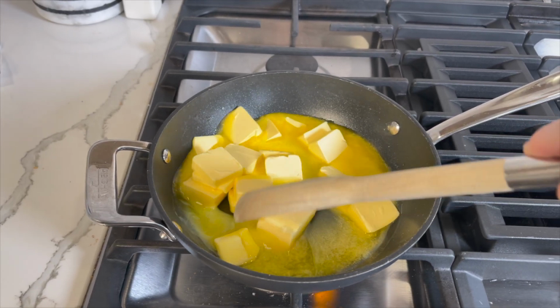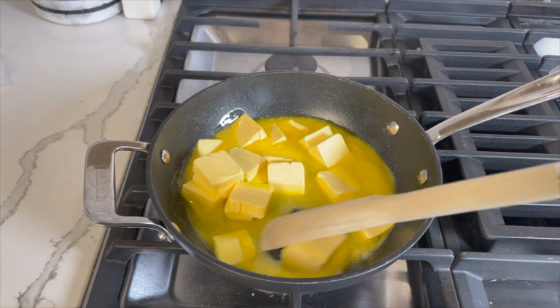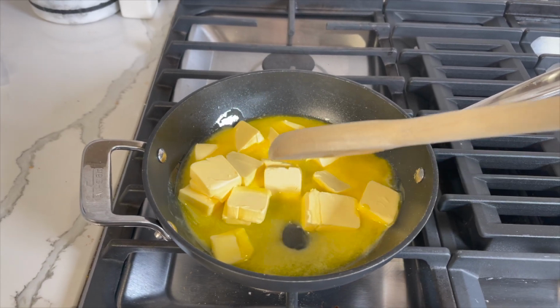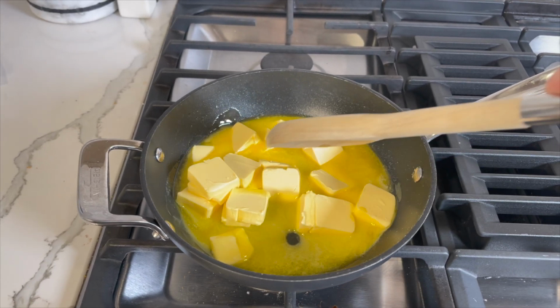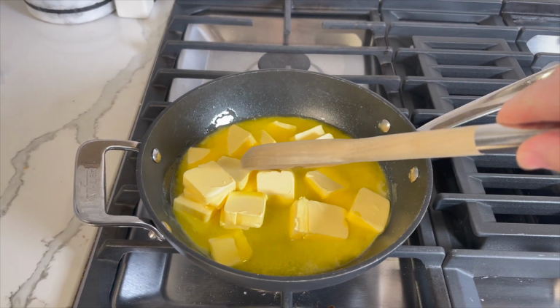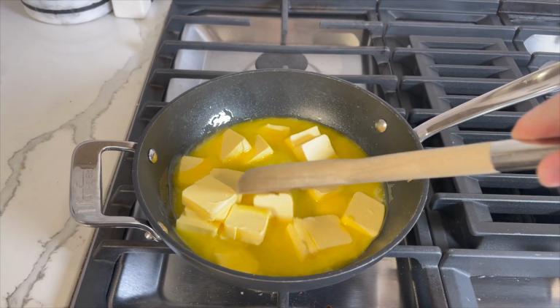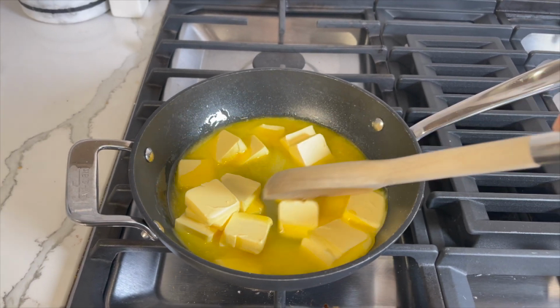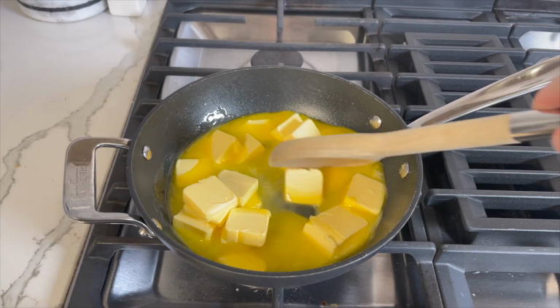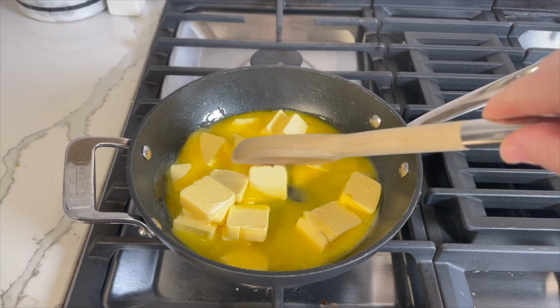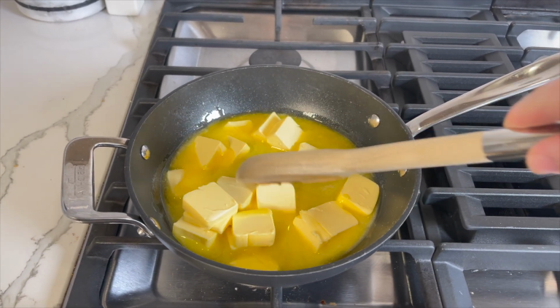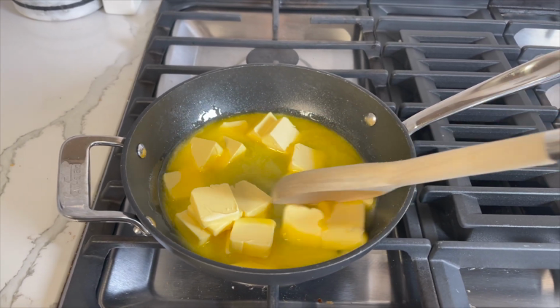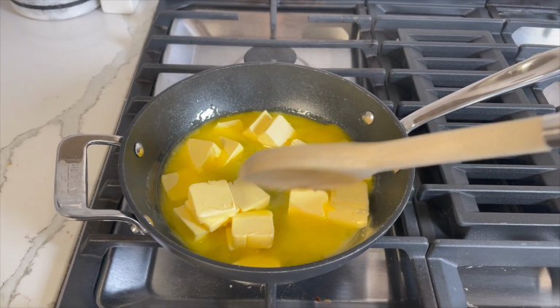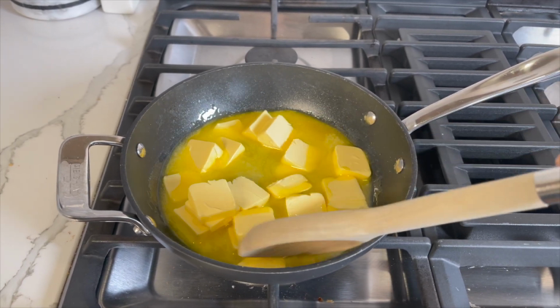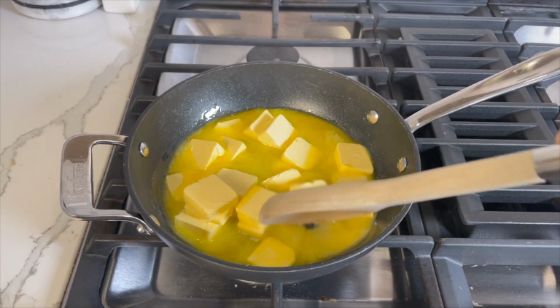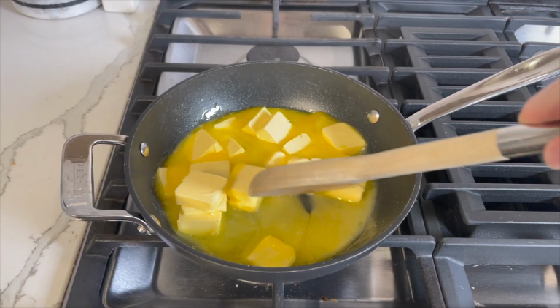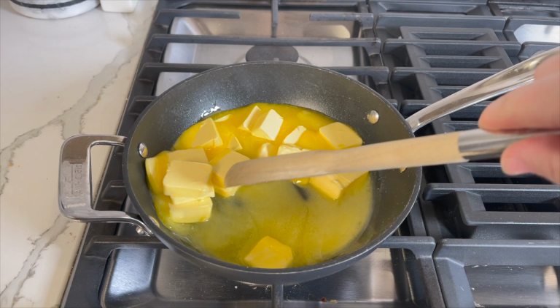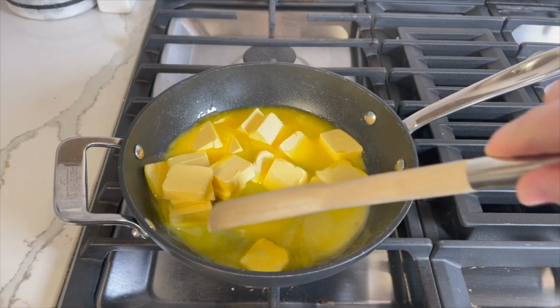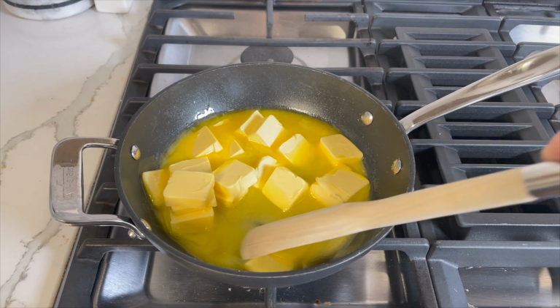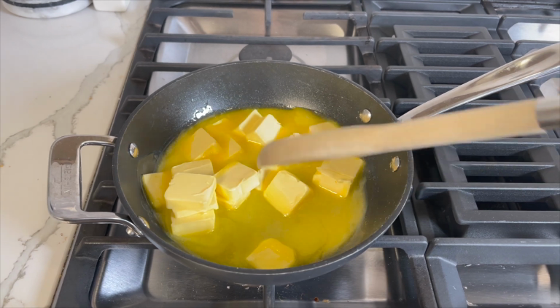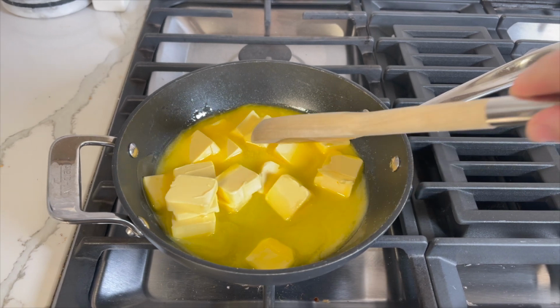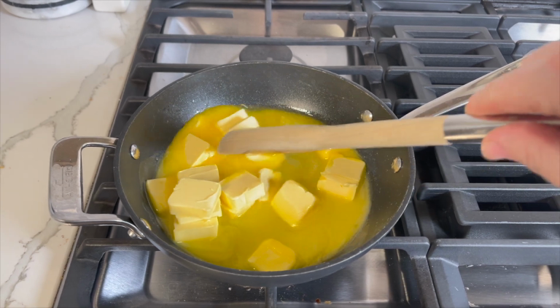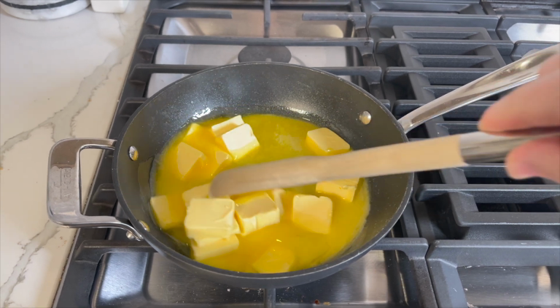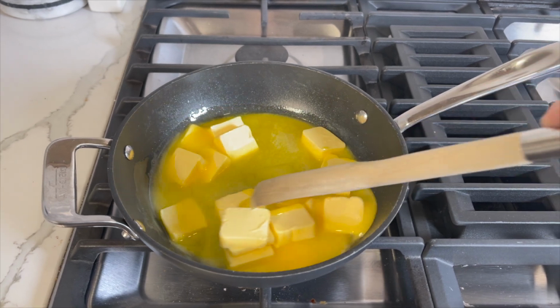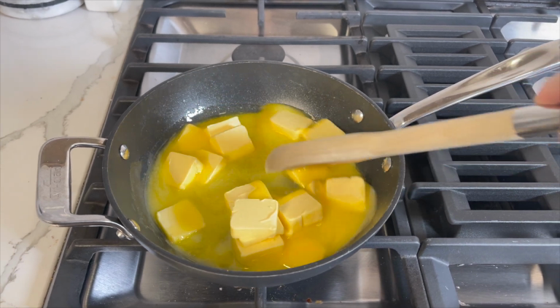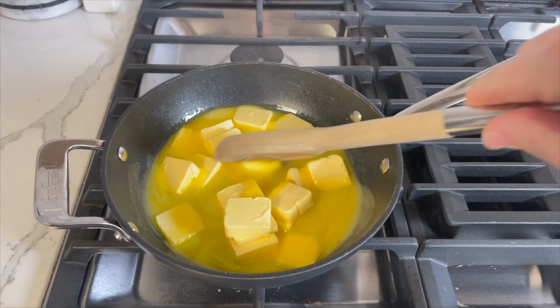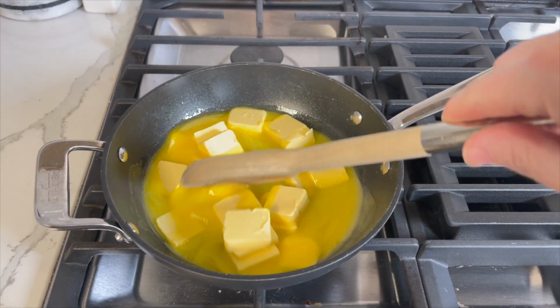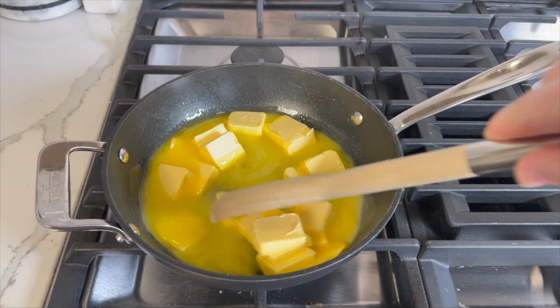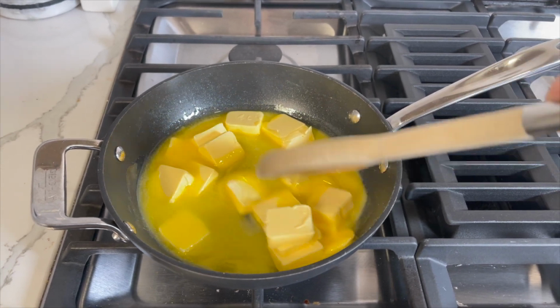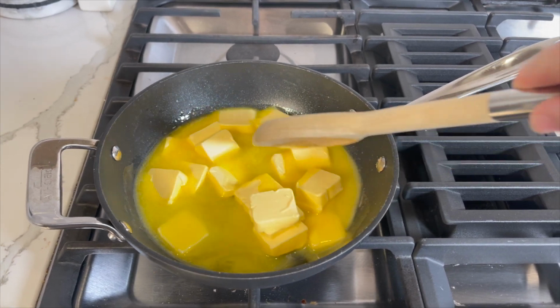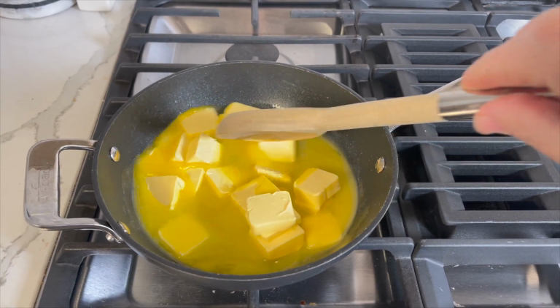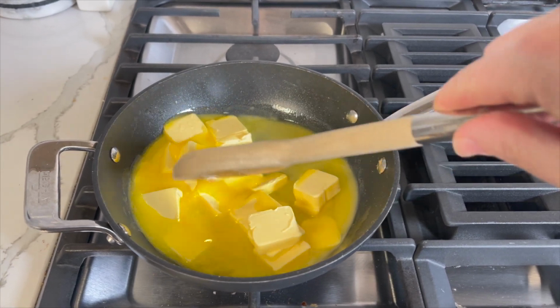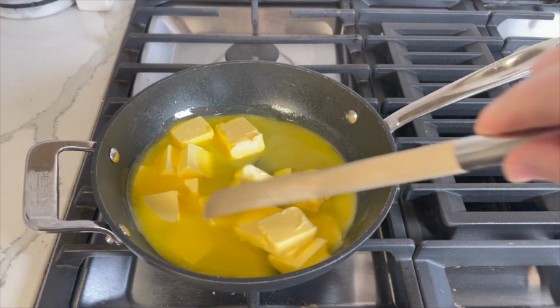Did you know that during the summer most geese molt, or shed their feathers, and temporarily can't fly?